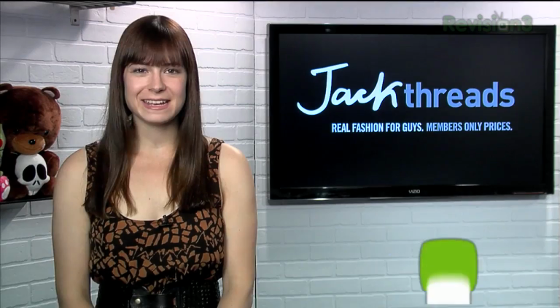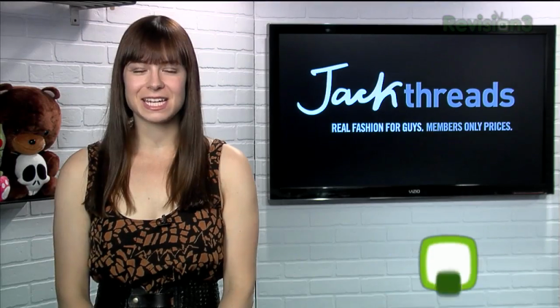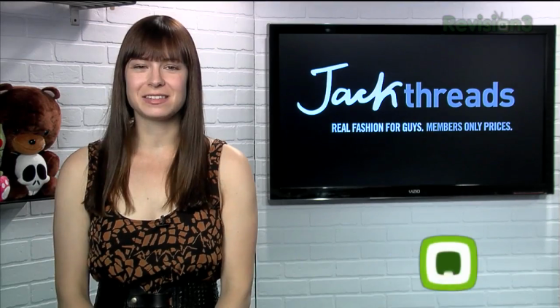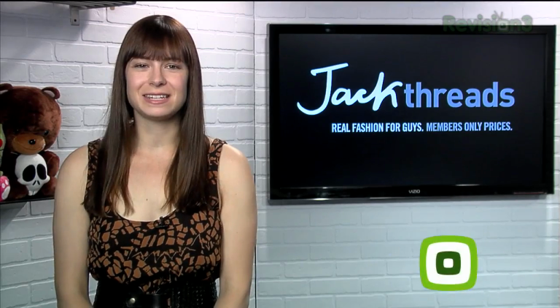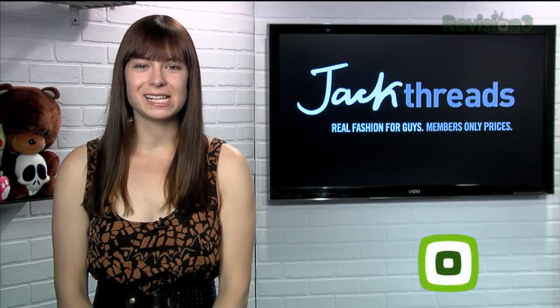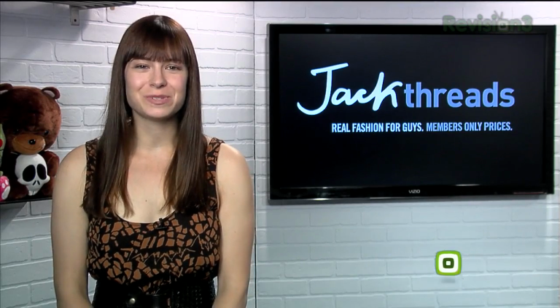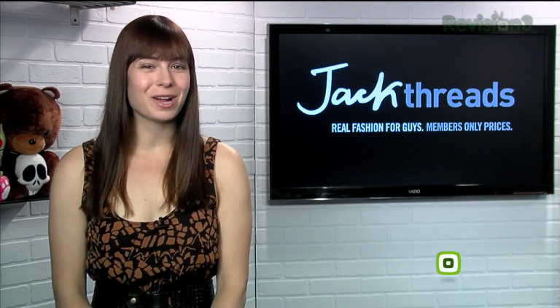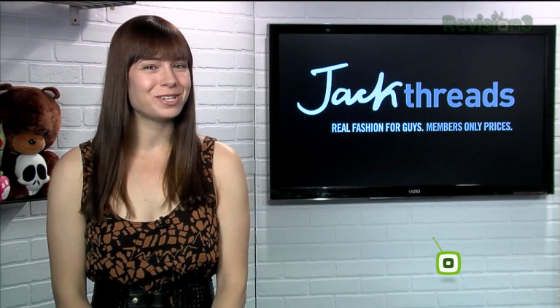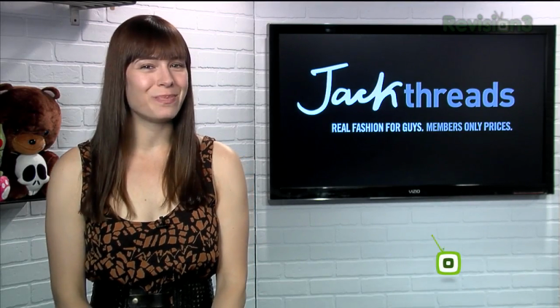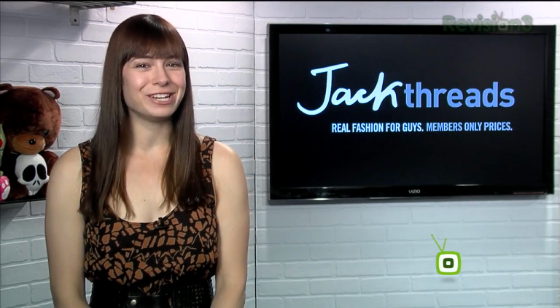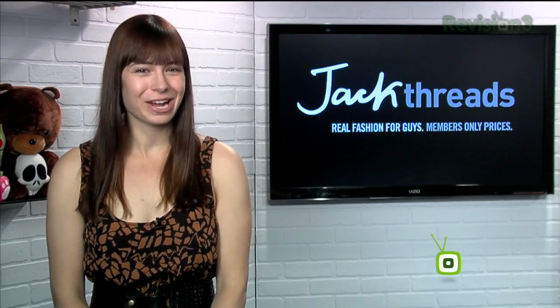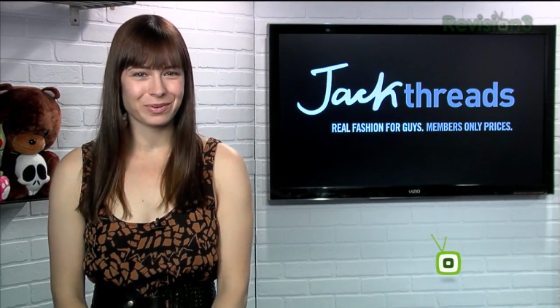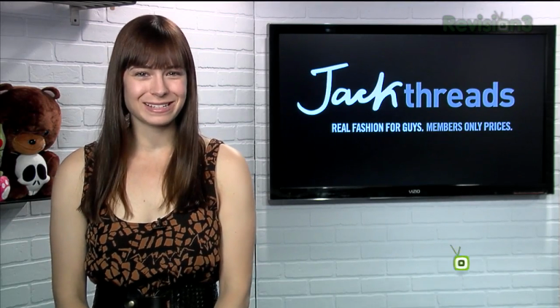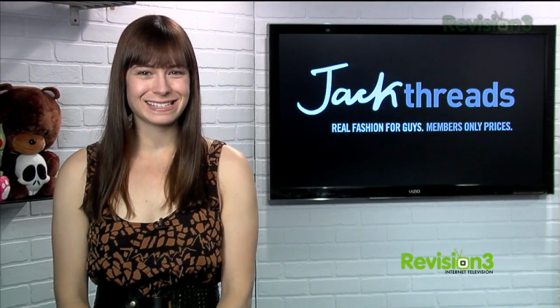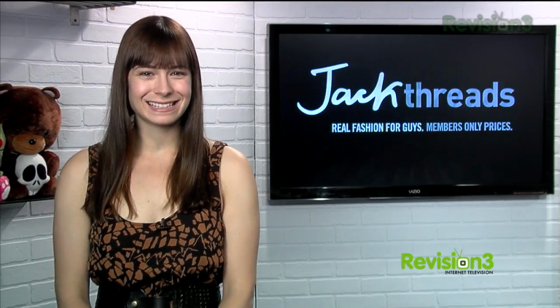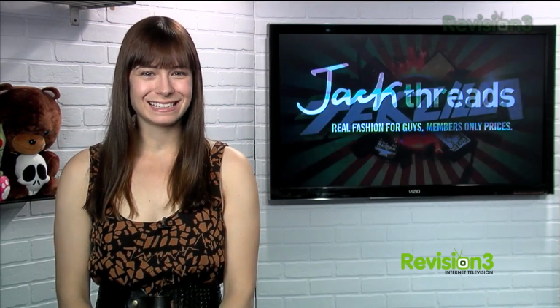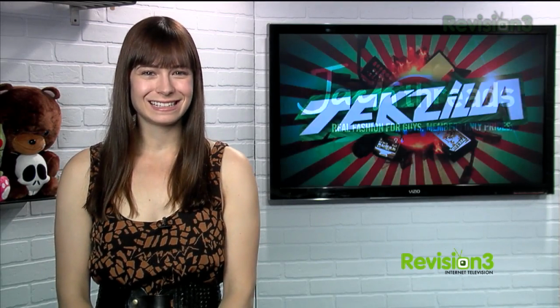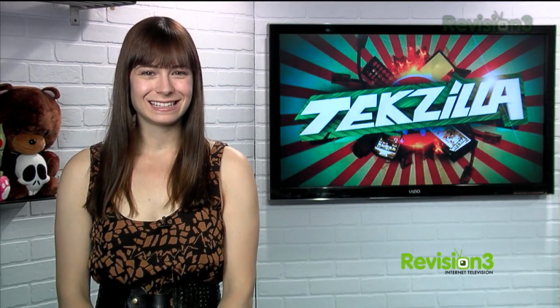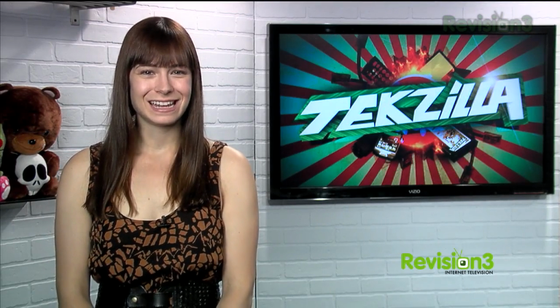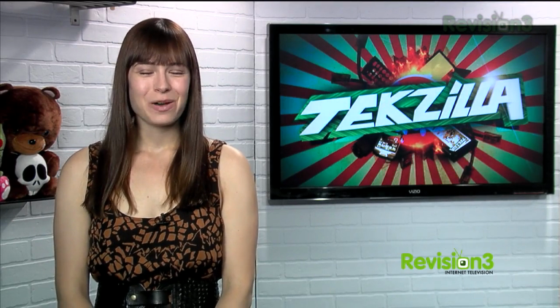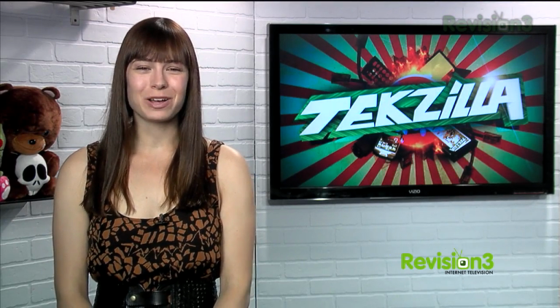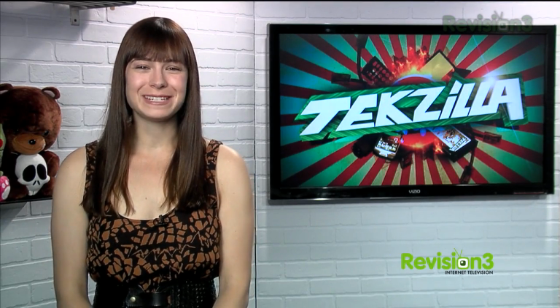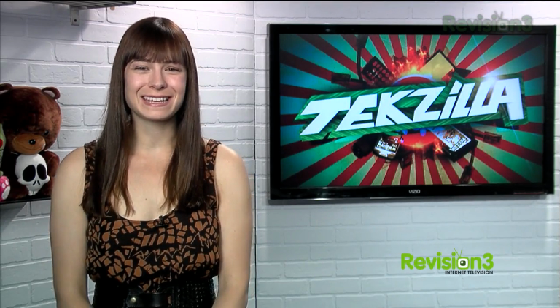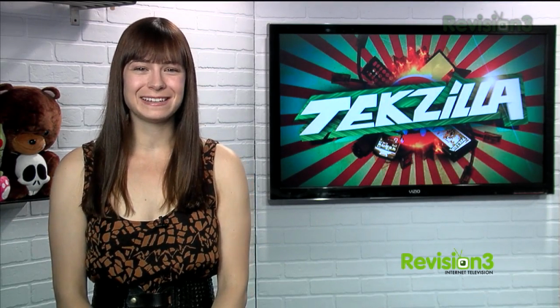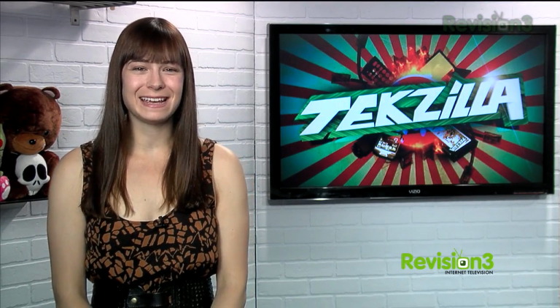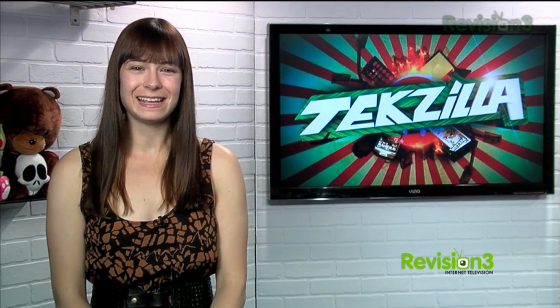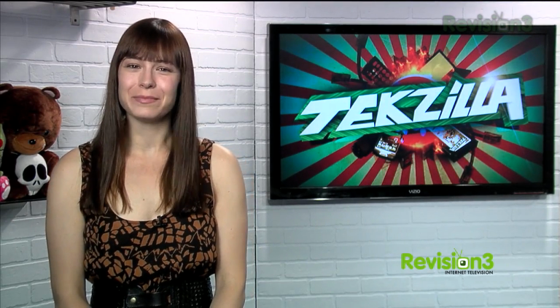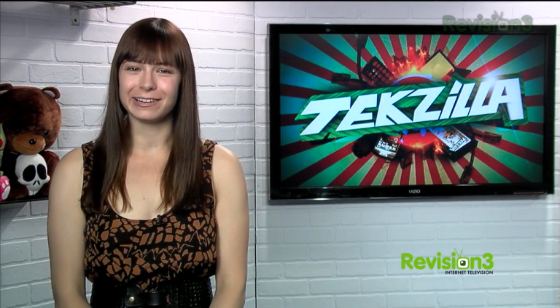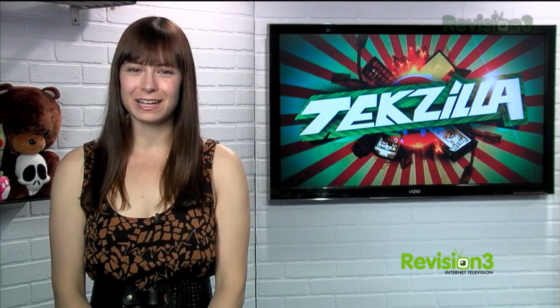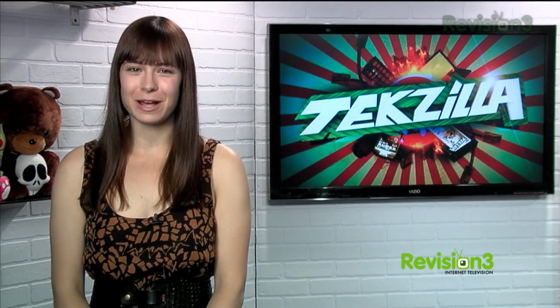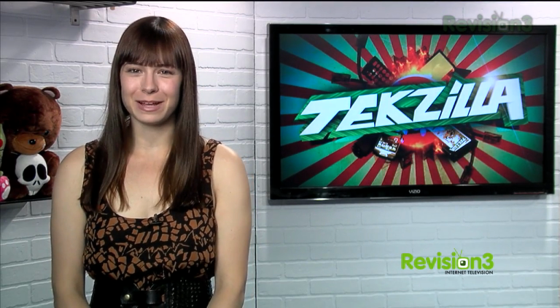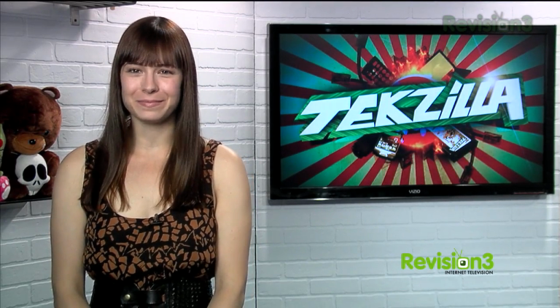Today's Techzilla Daily is brought to you by Jackthreads. Welcome to Techzilla Daily, I'm Veronica Belmont.